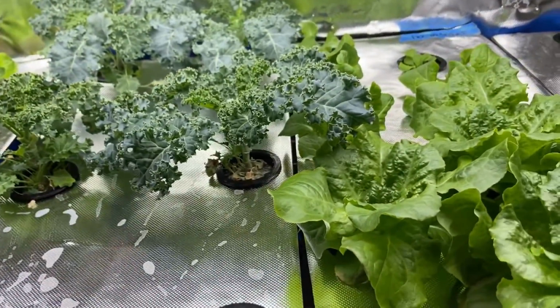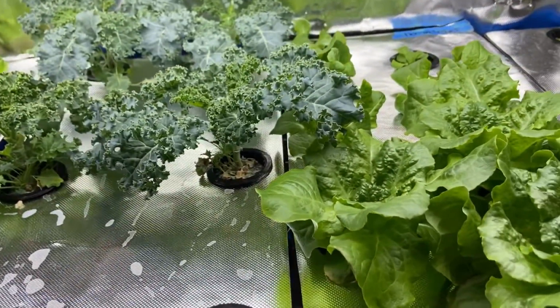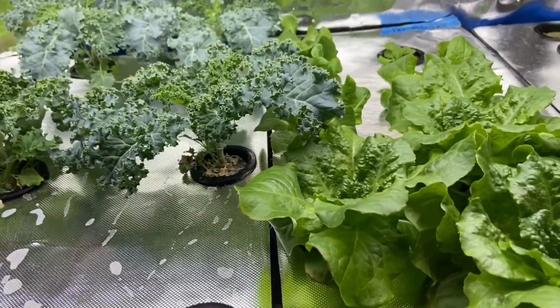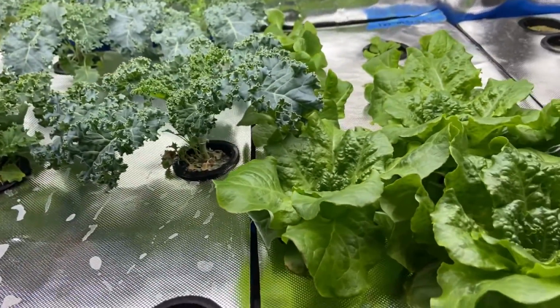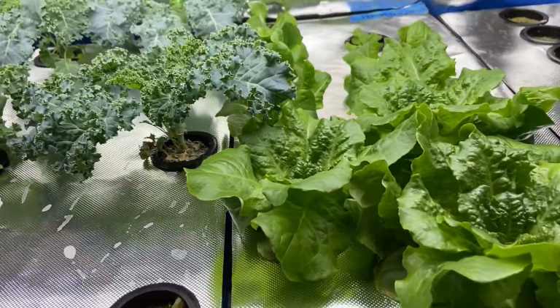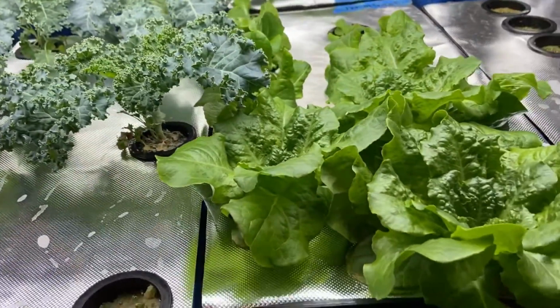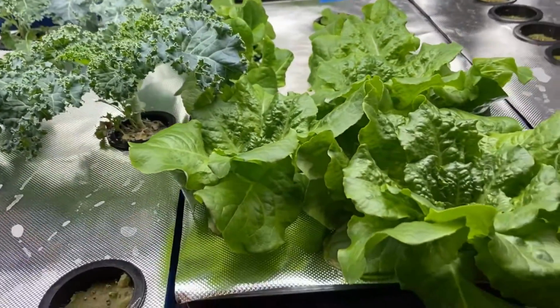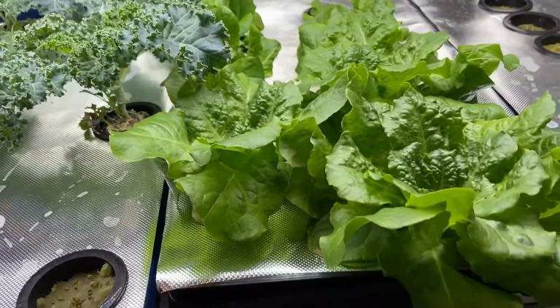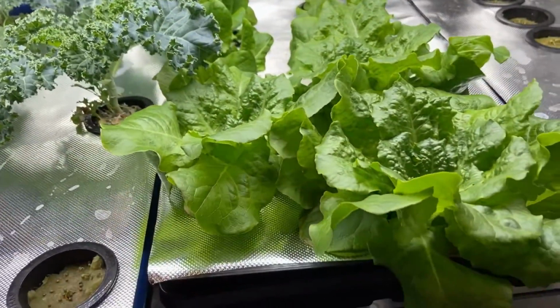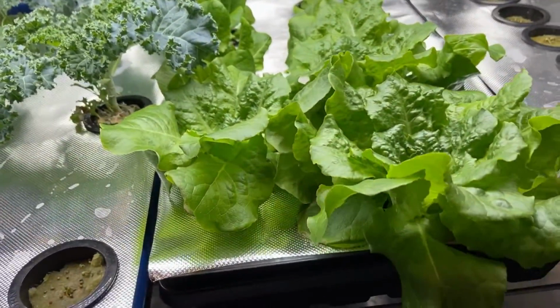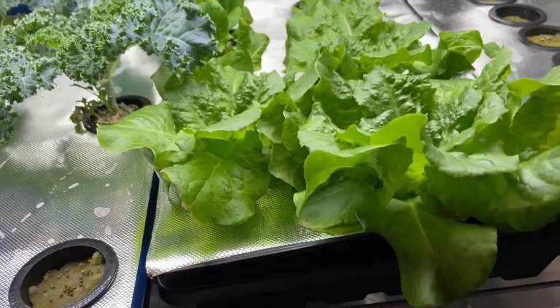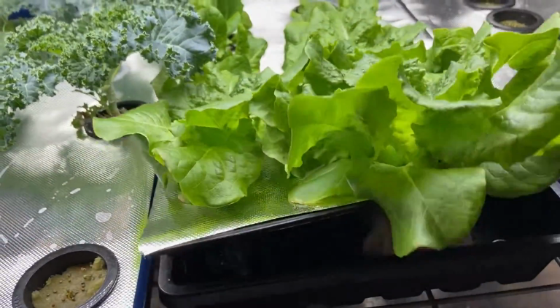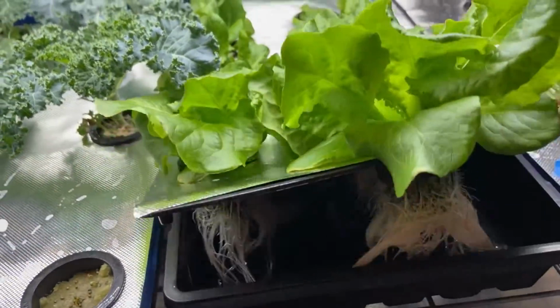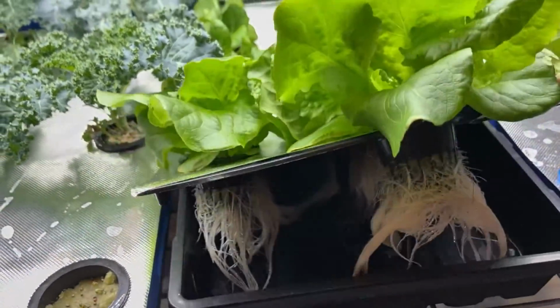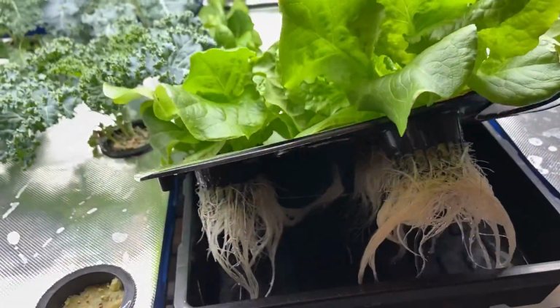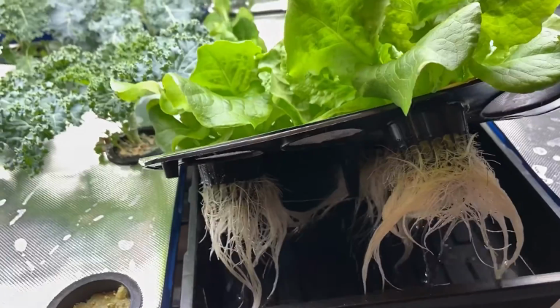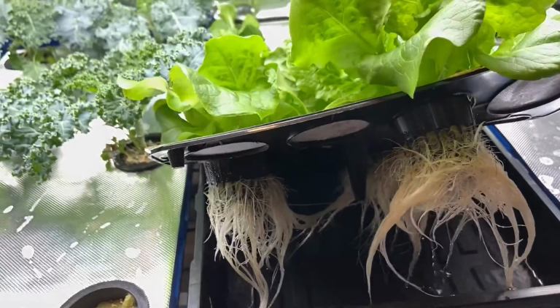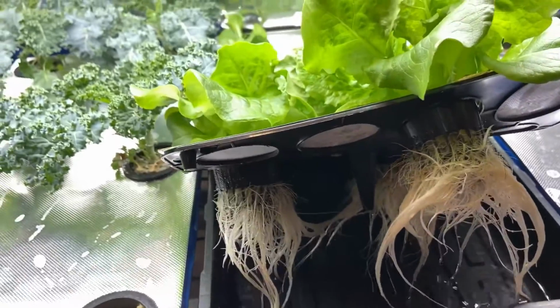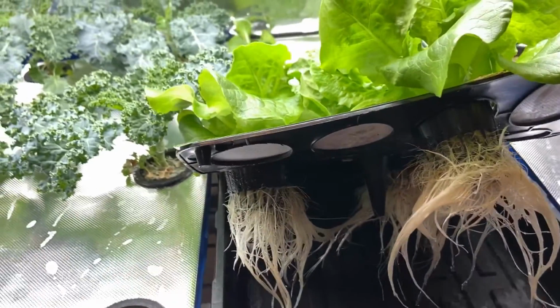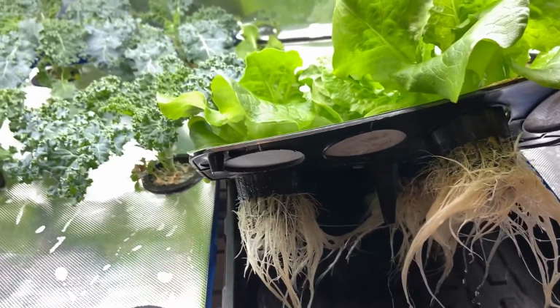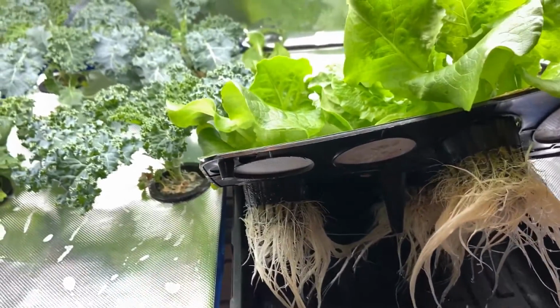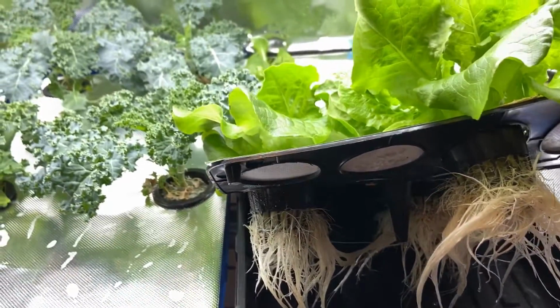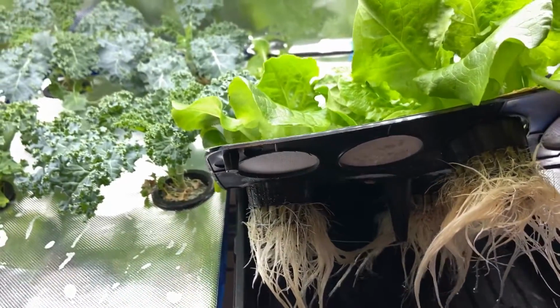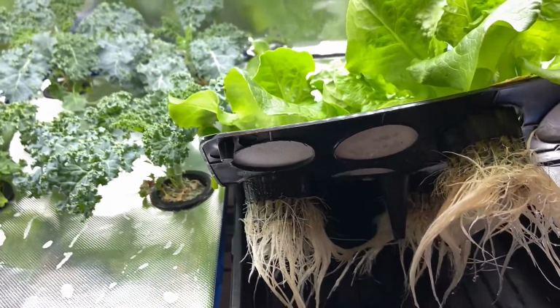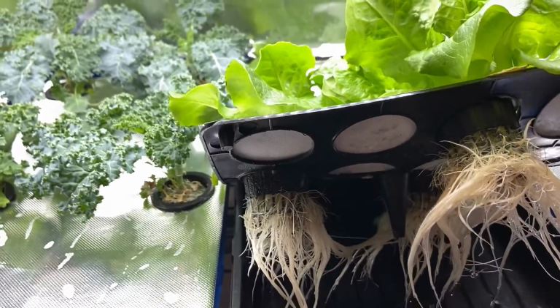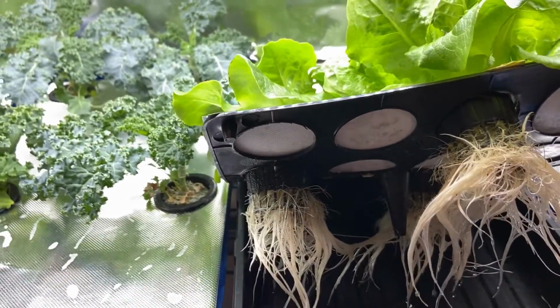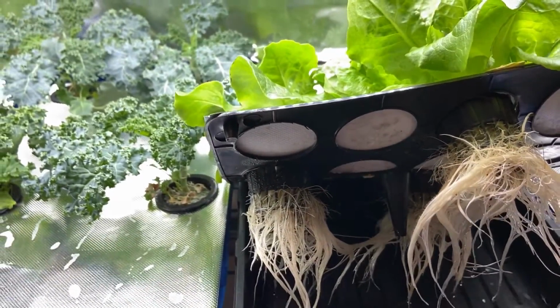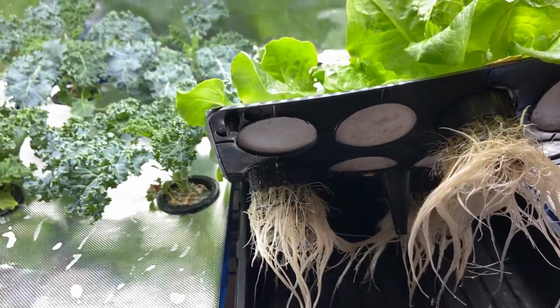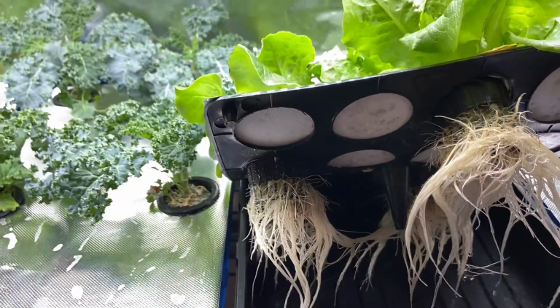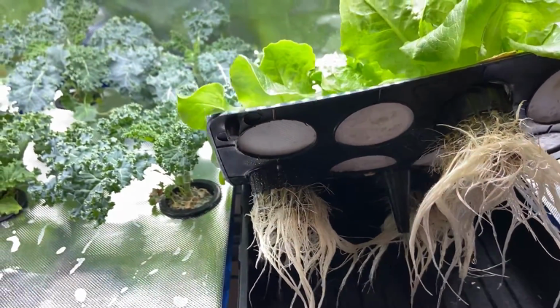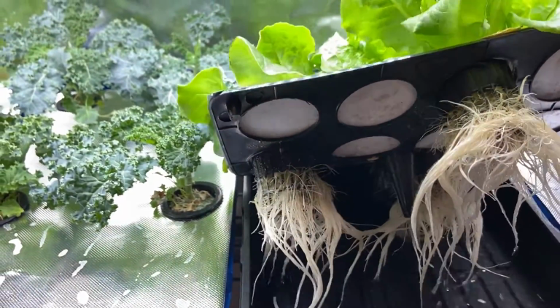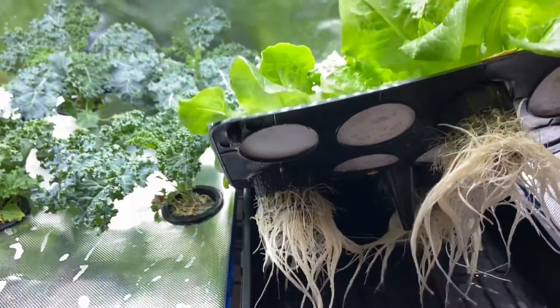Root rot can easily be detected by inspecting the plant roots. Healthy roots should be white or pale and strong.